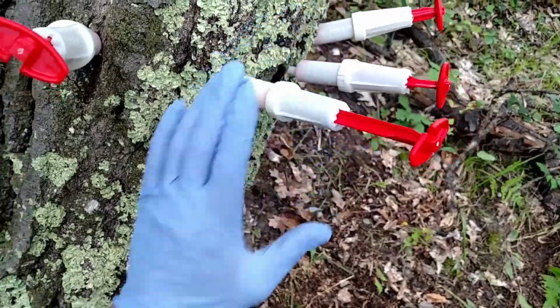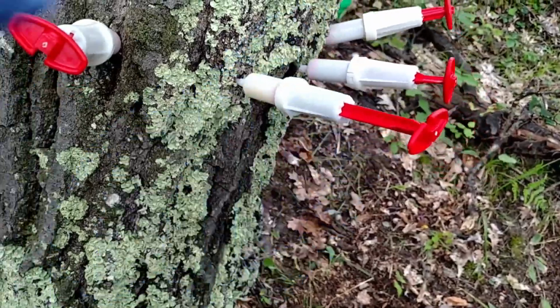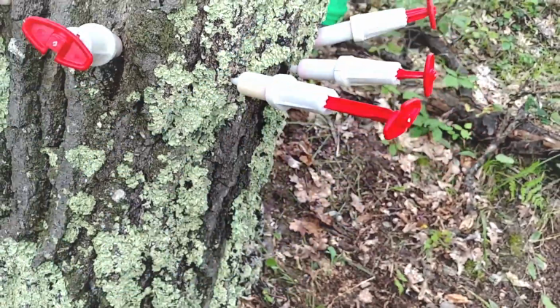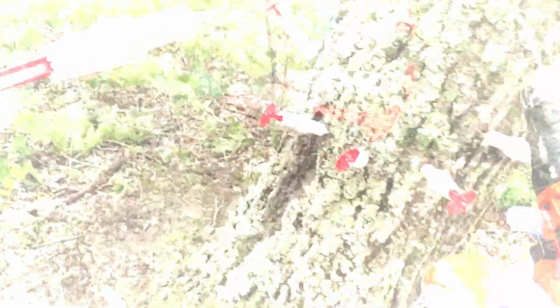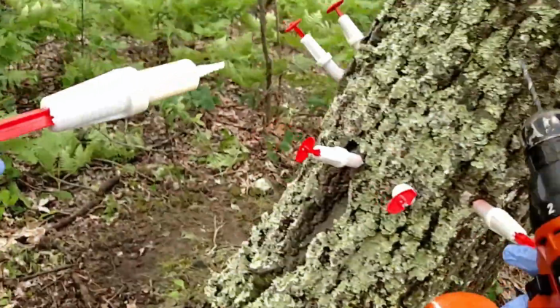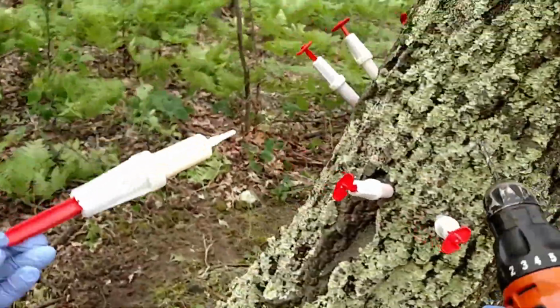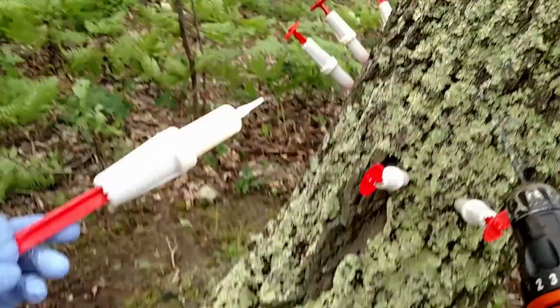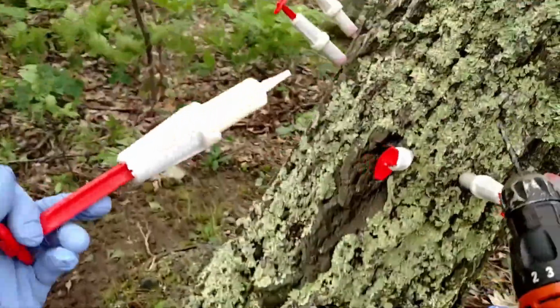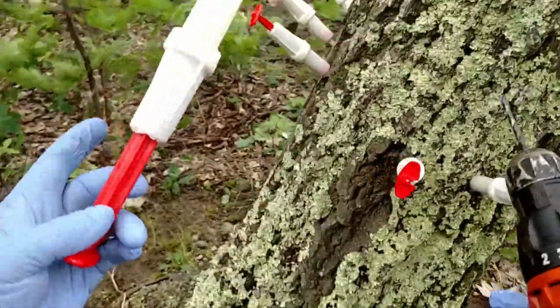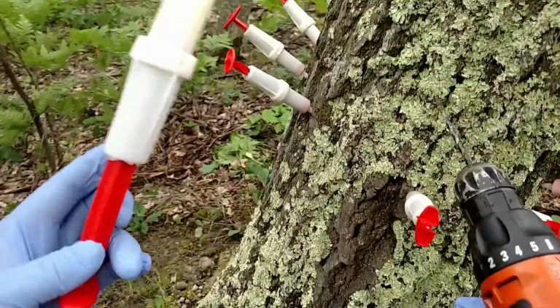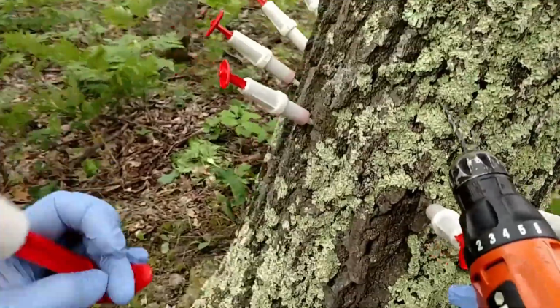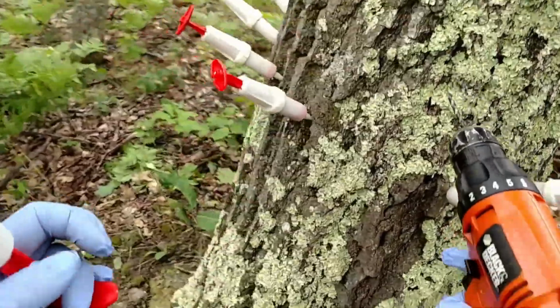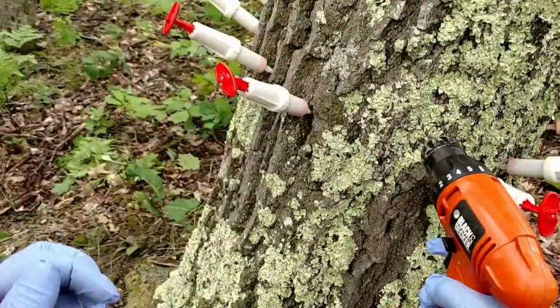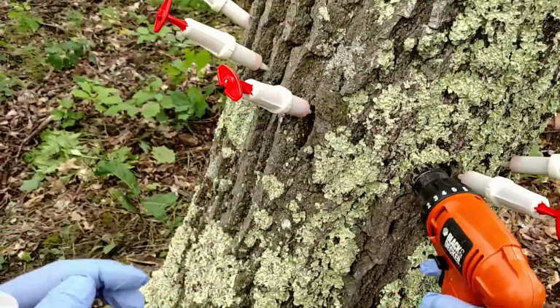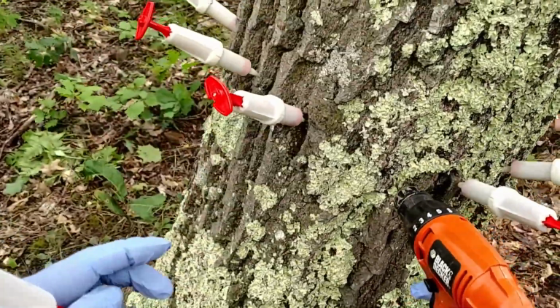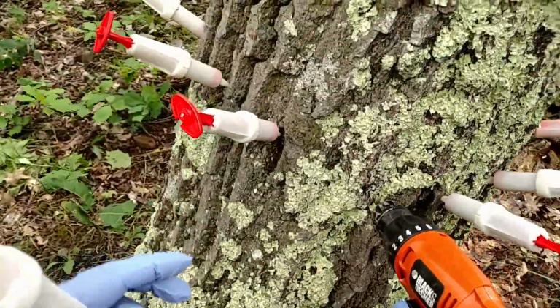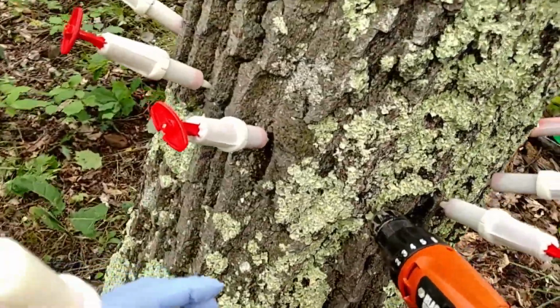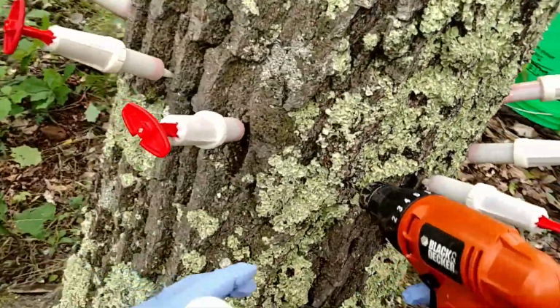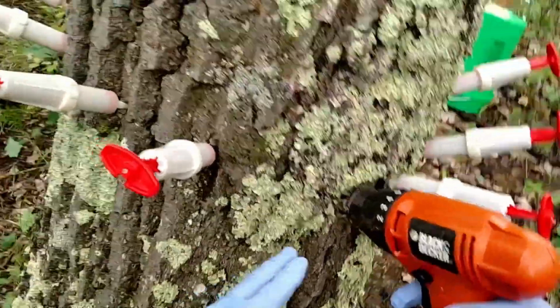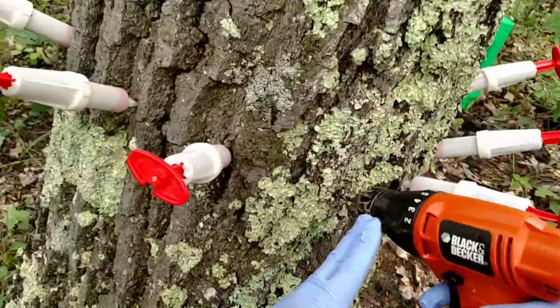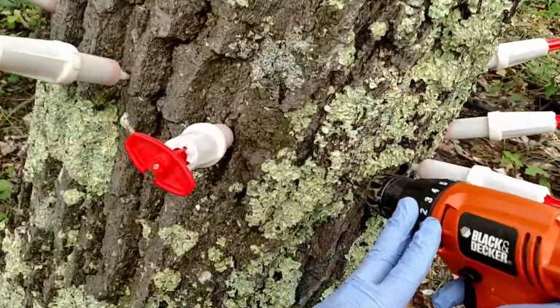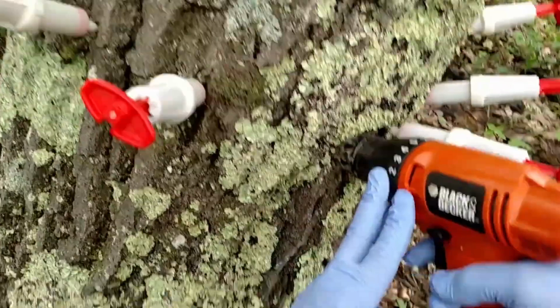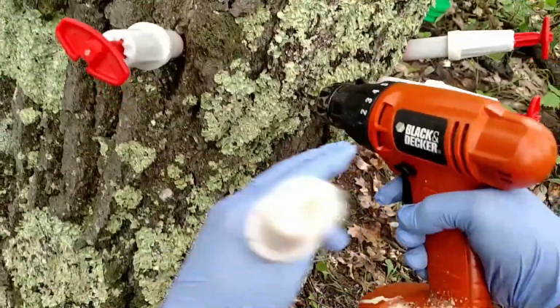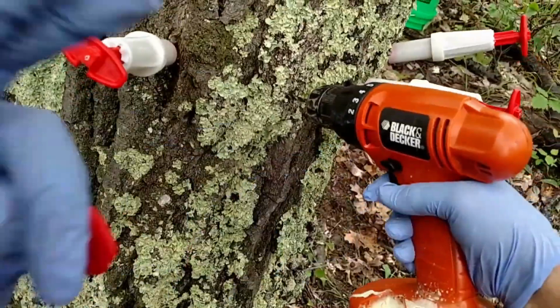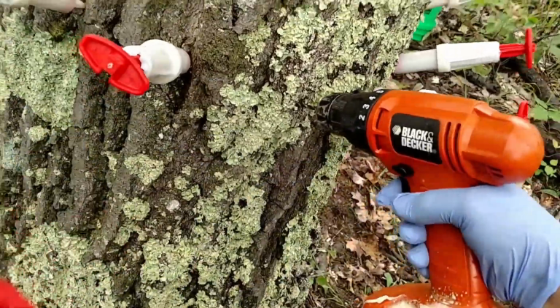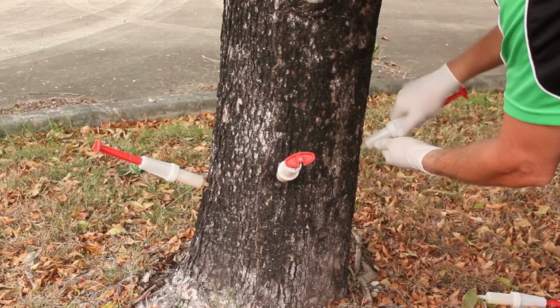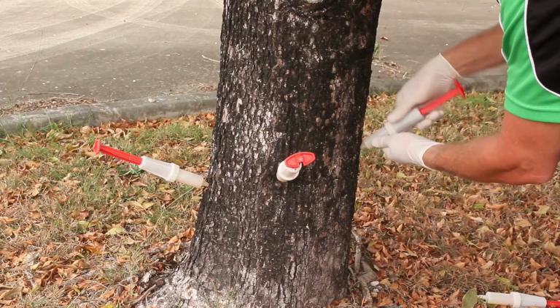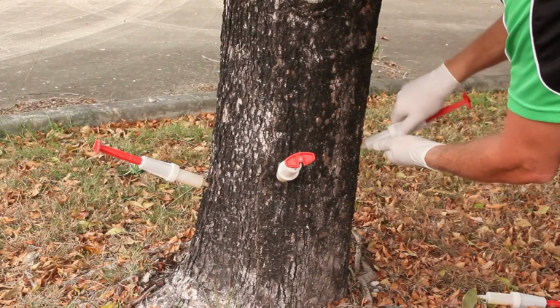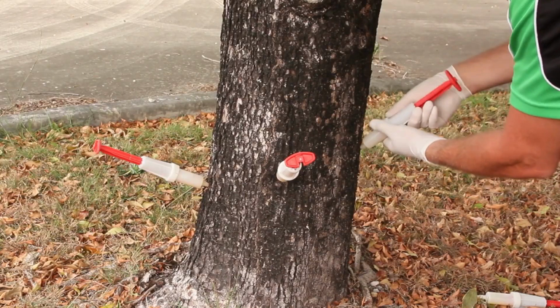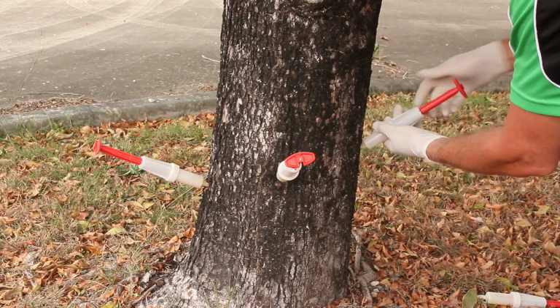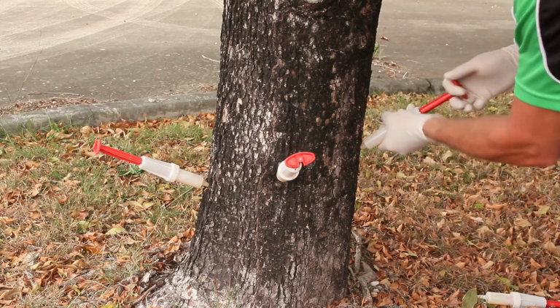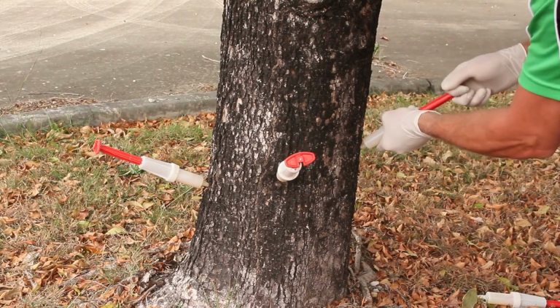Additionally, being able to use multiple syringes on a single tree saves time and boosts efficiency, making it especially useful for large parks.